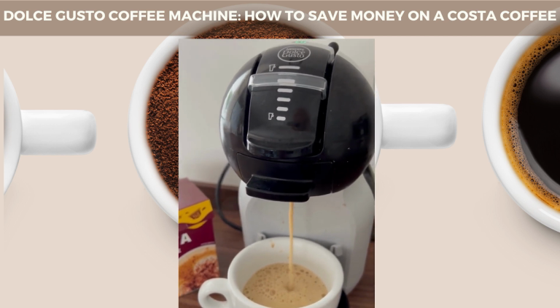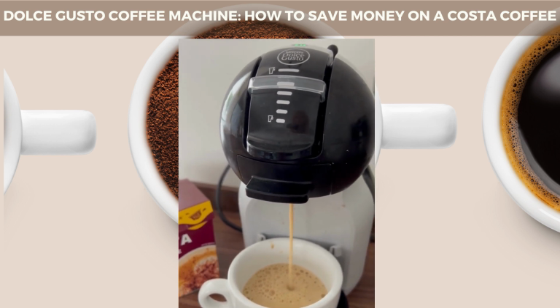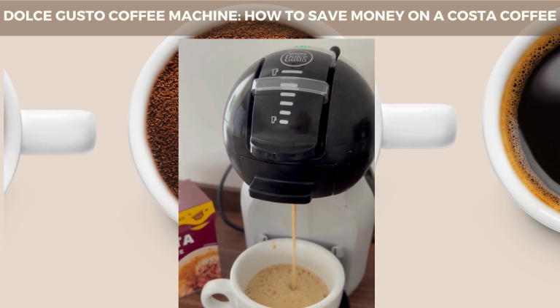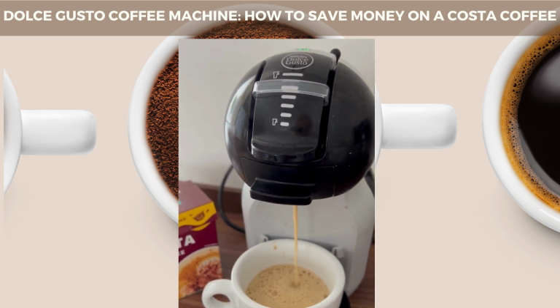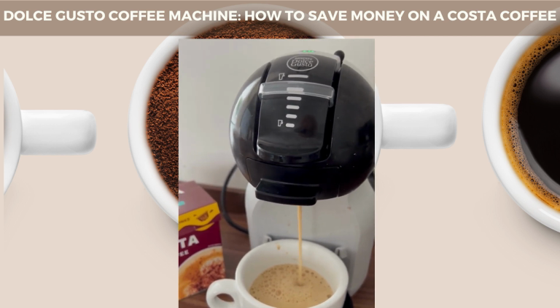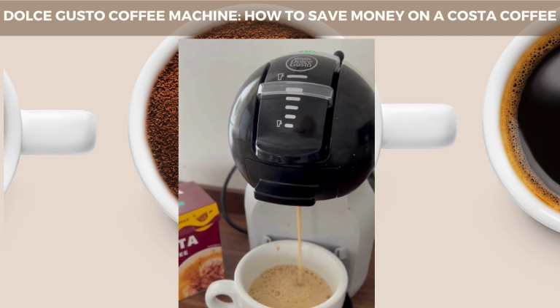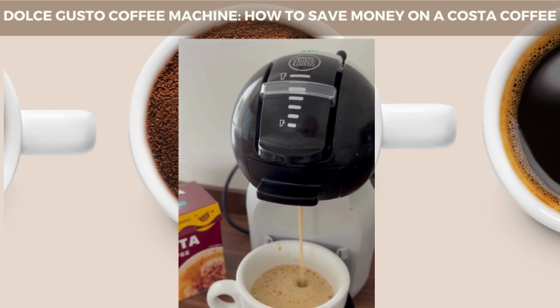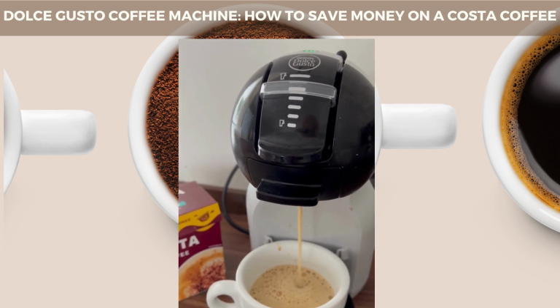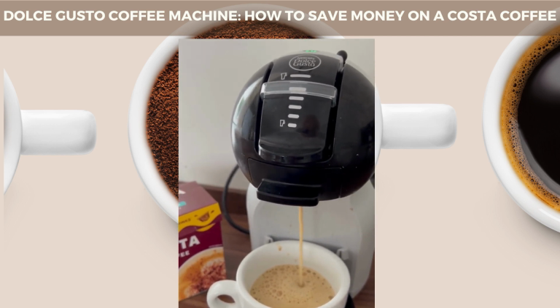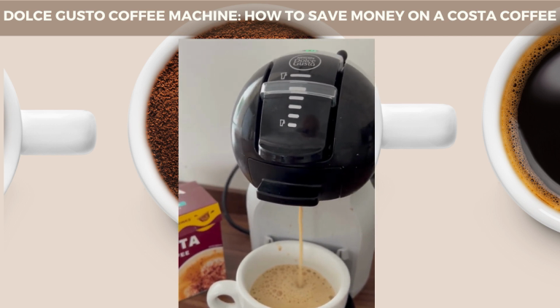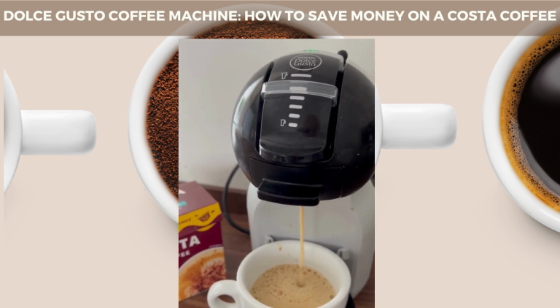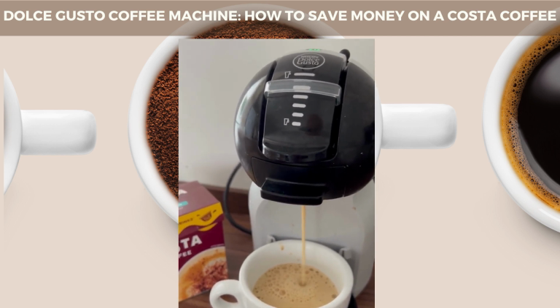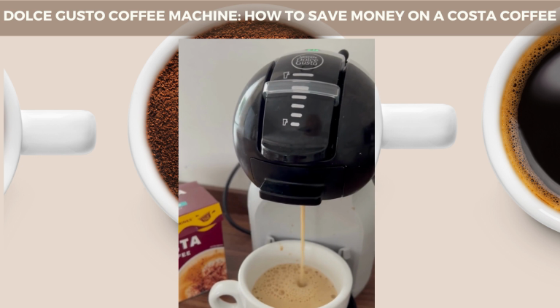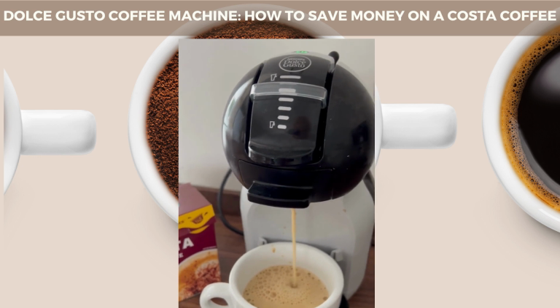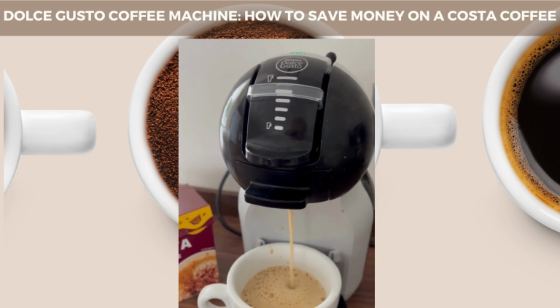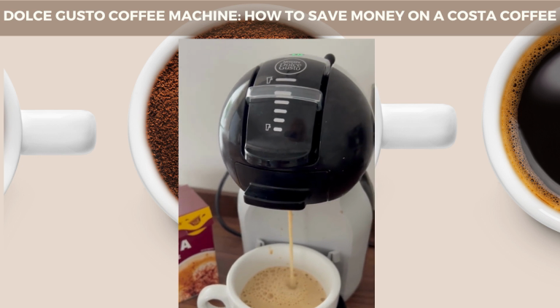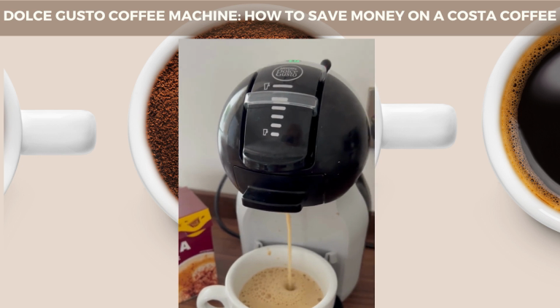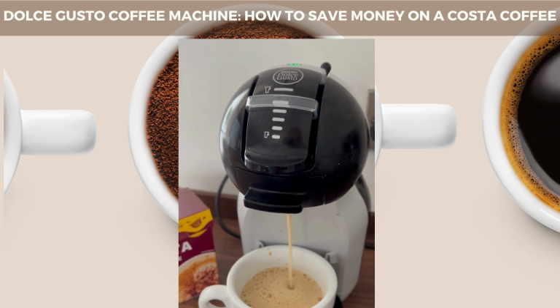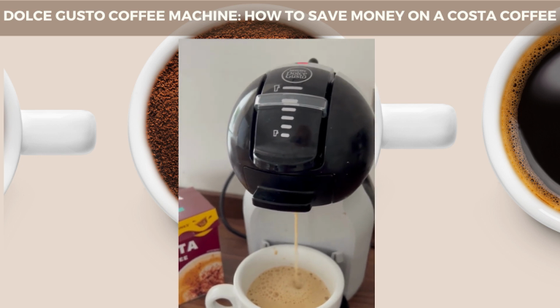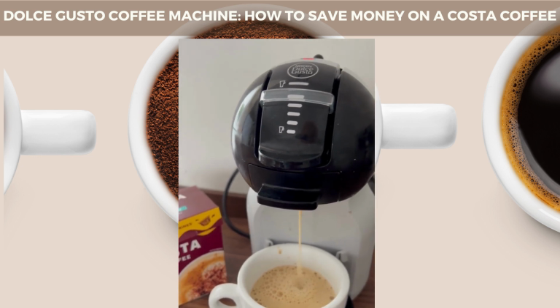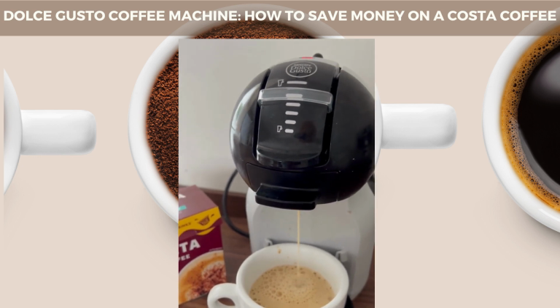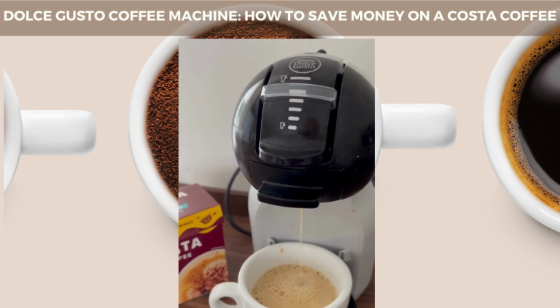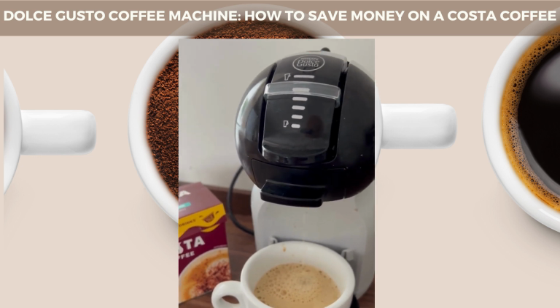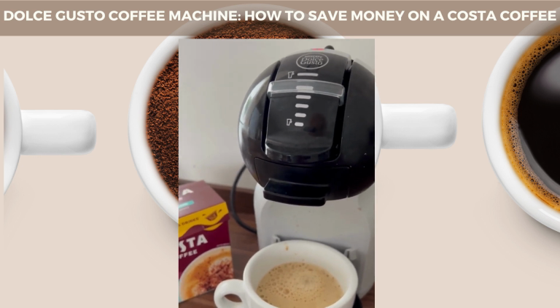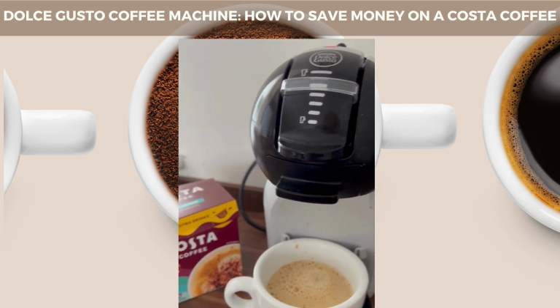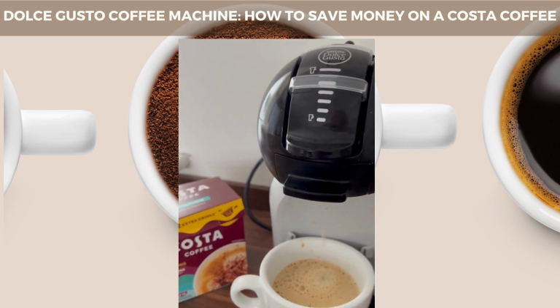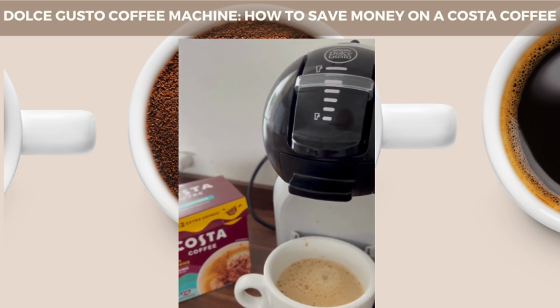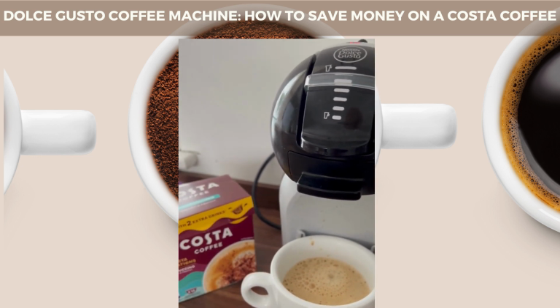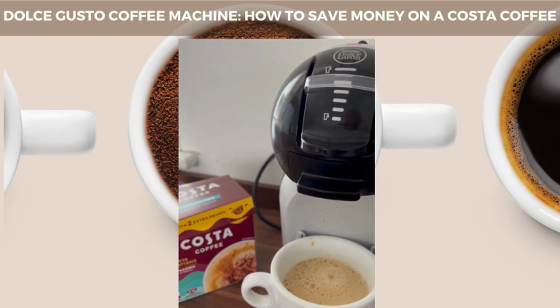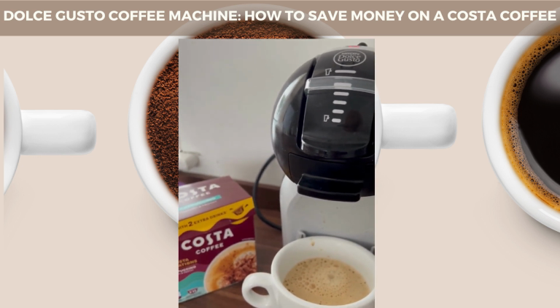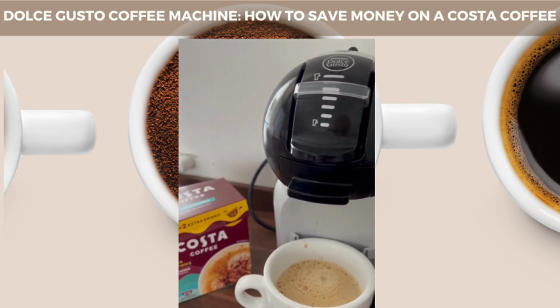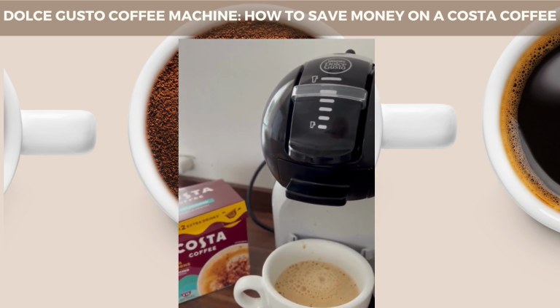There we are. That's our cup of coffee from Costa. Using the Nescafe Dolce Gusto coffee machine — that's how easy it is to use.